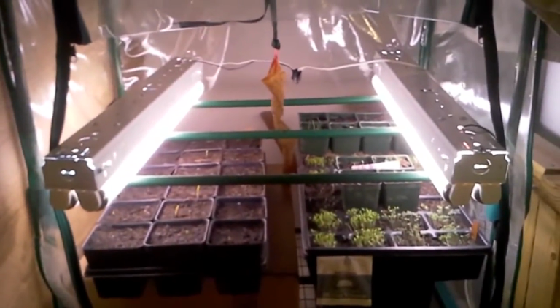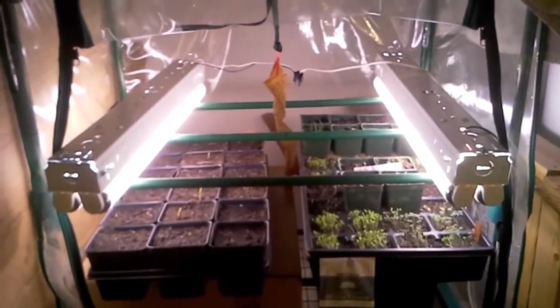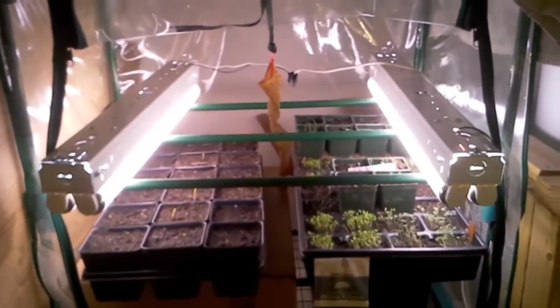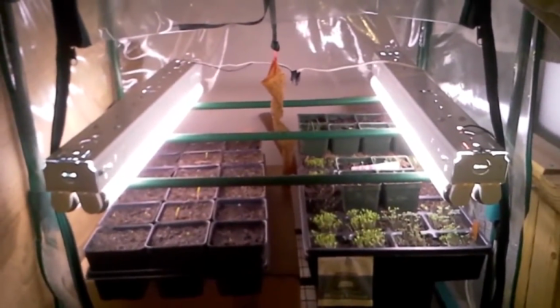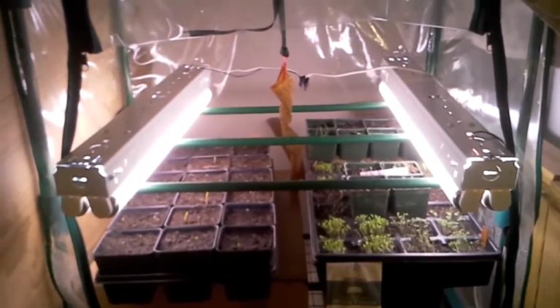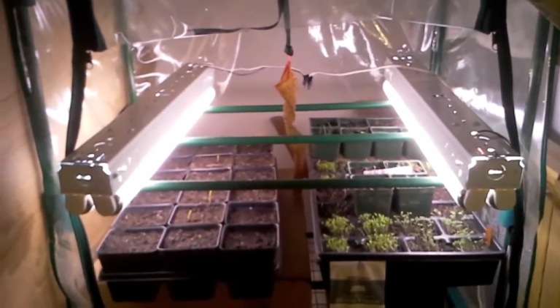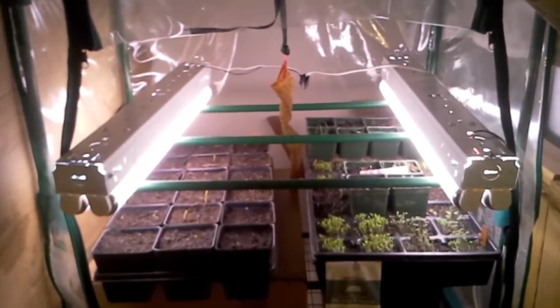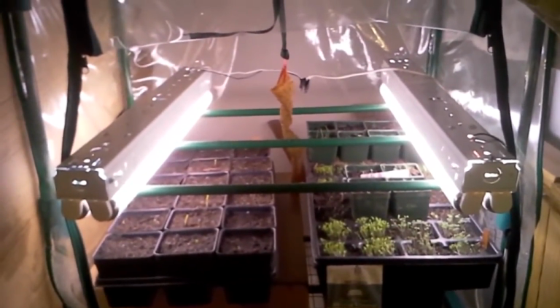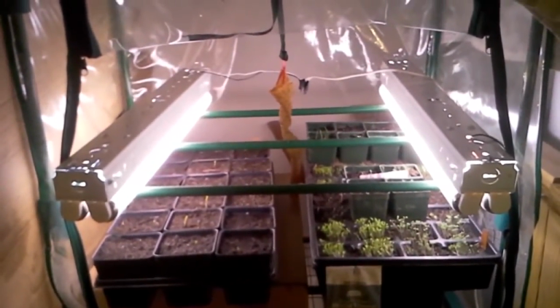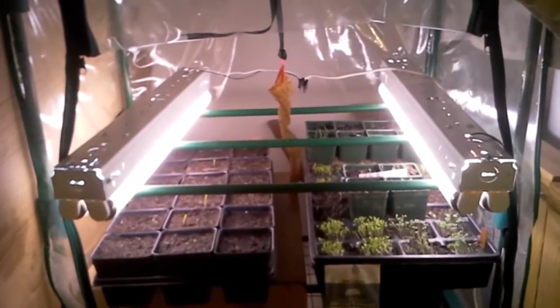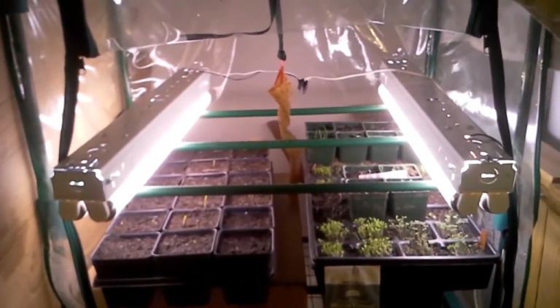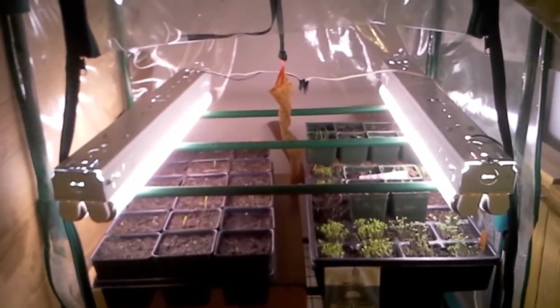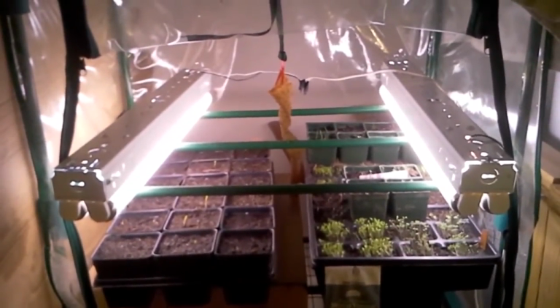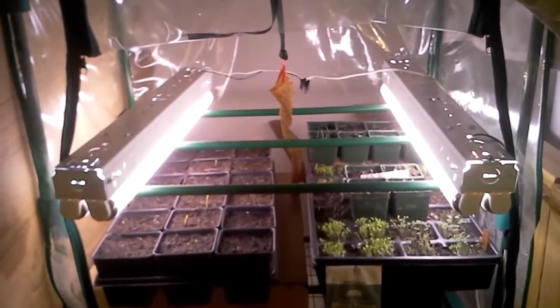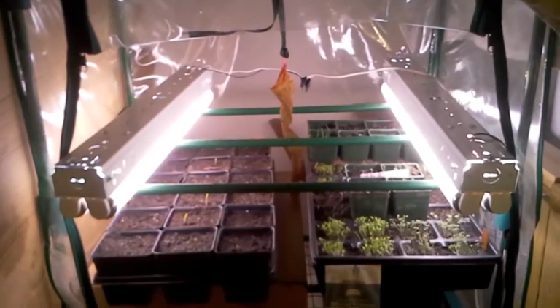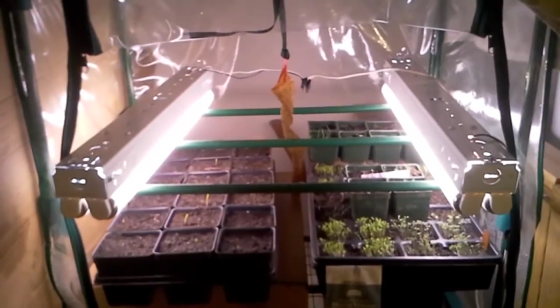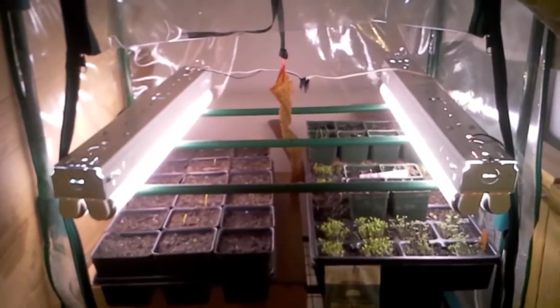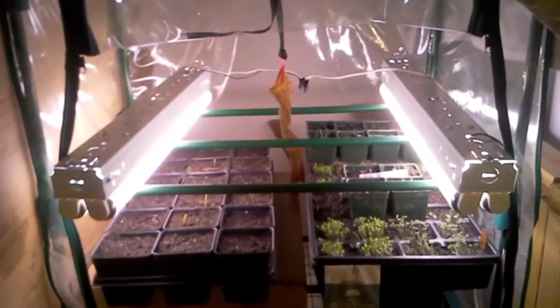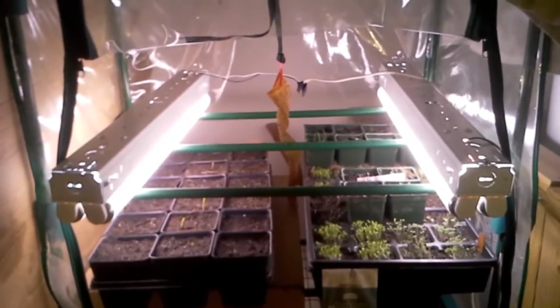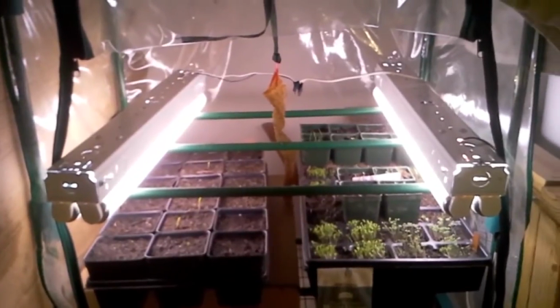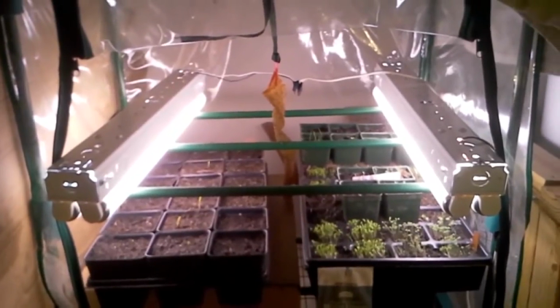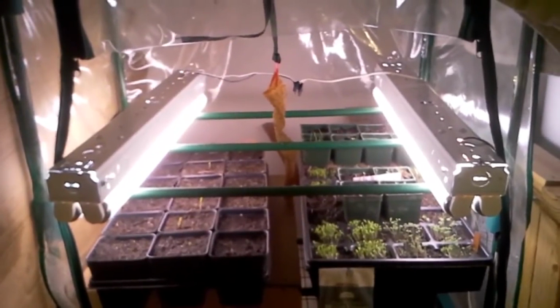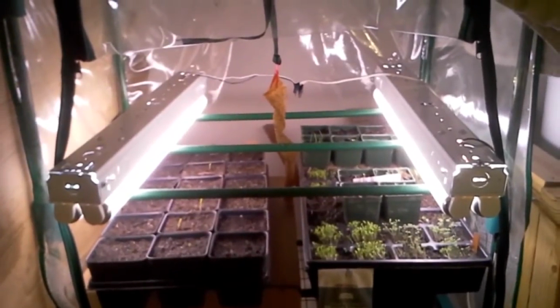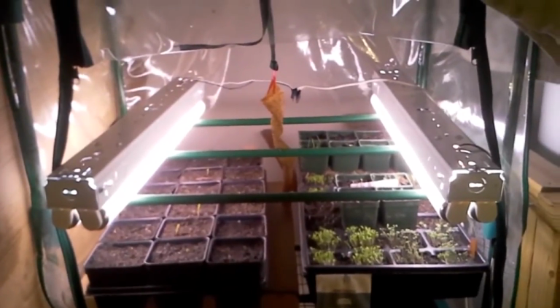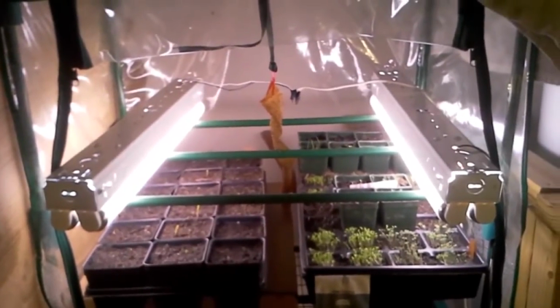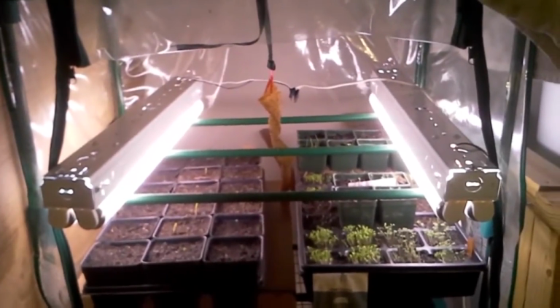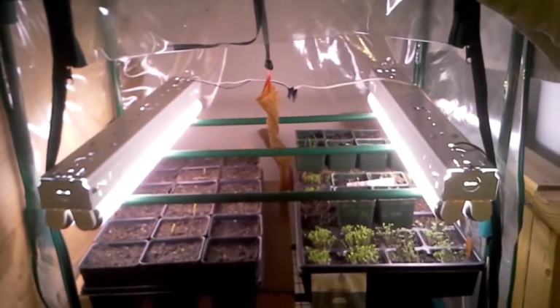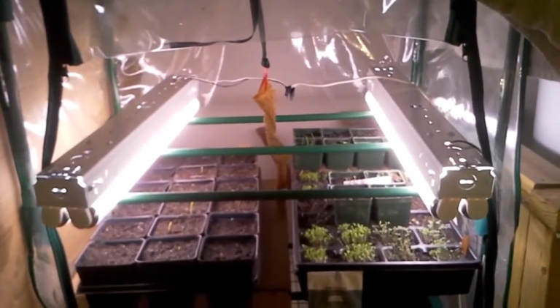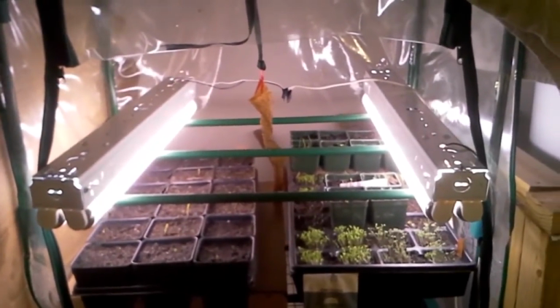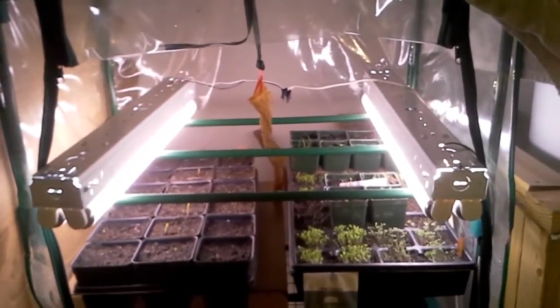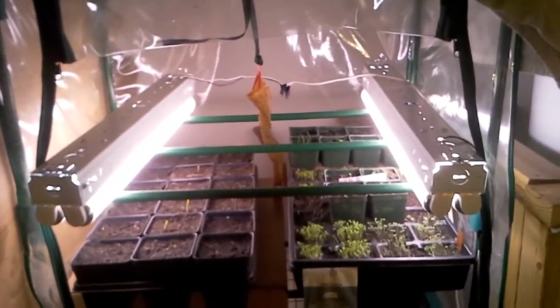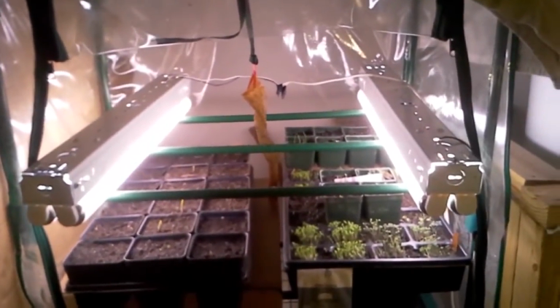And this is what I've got started inside. I've got another greenhouse outside, and I'm going to show you all that one here in just a minute.